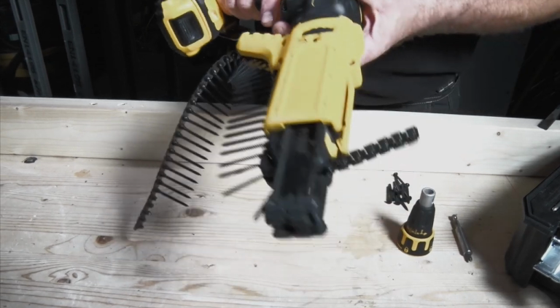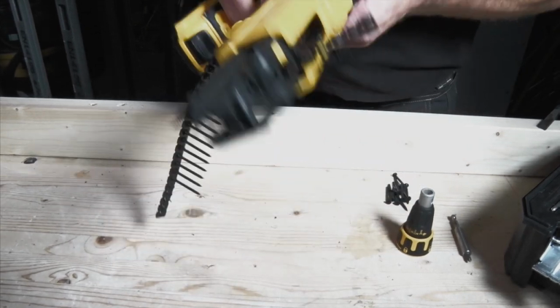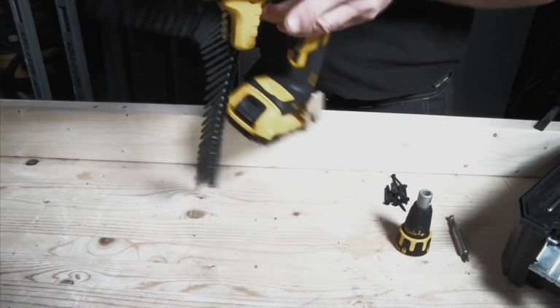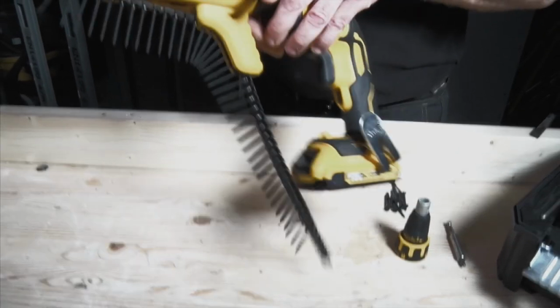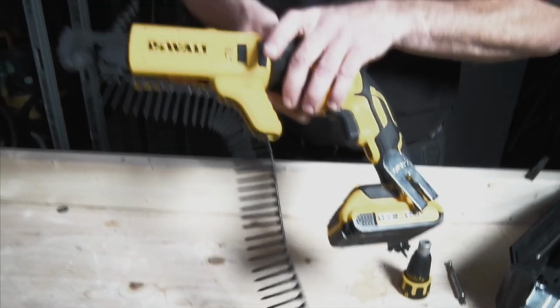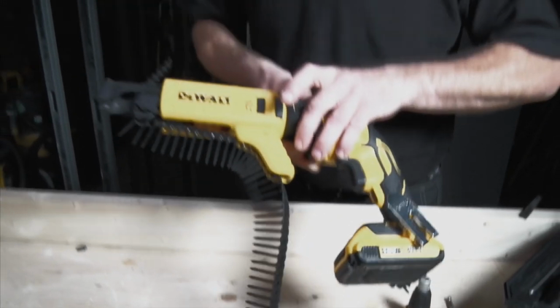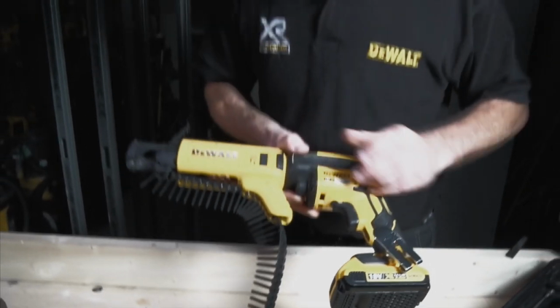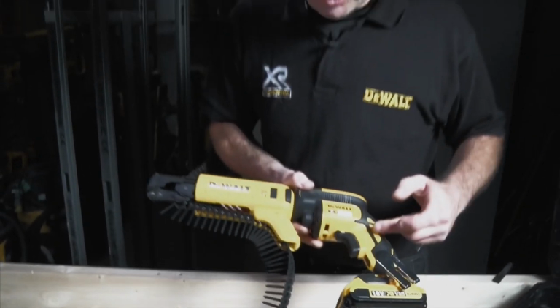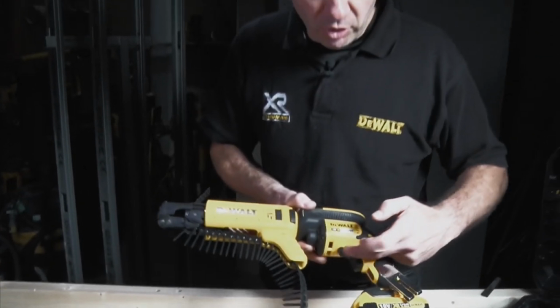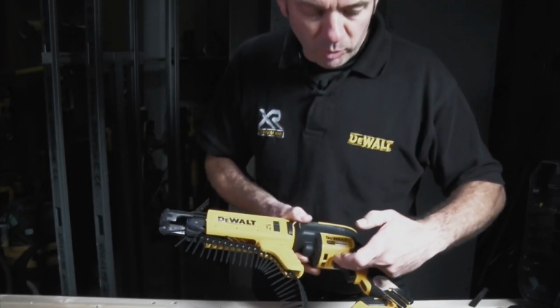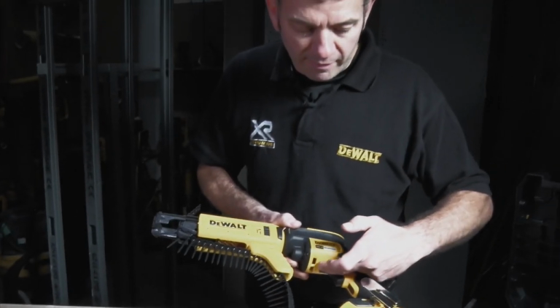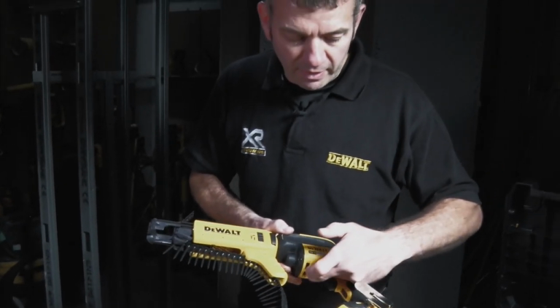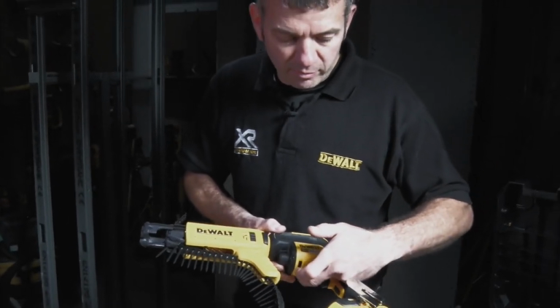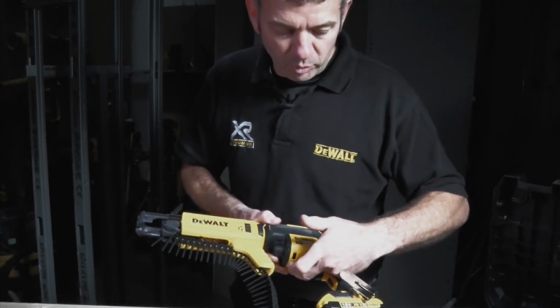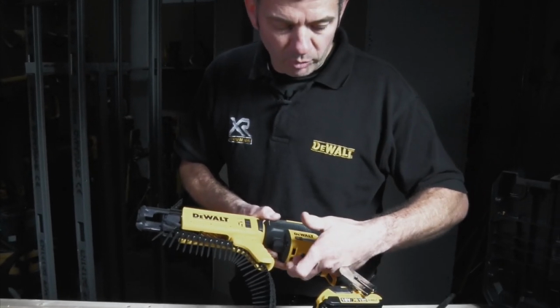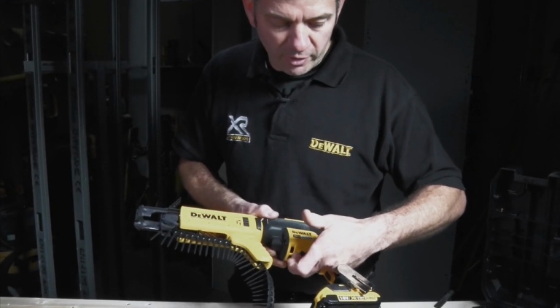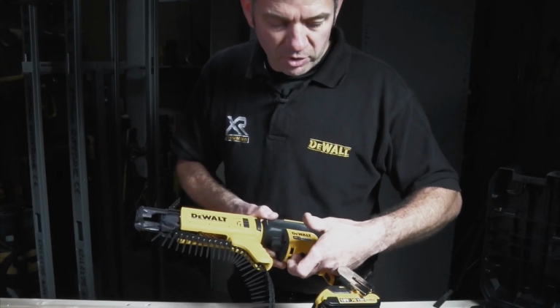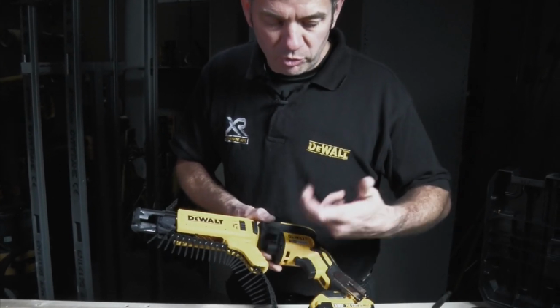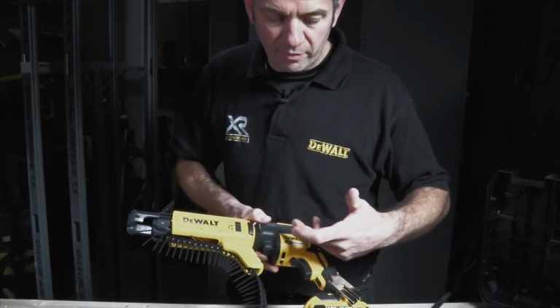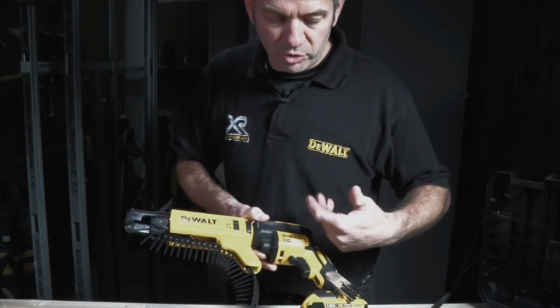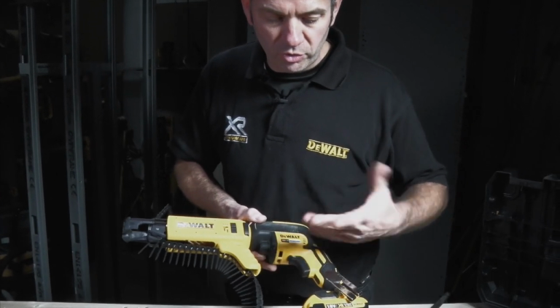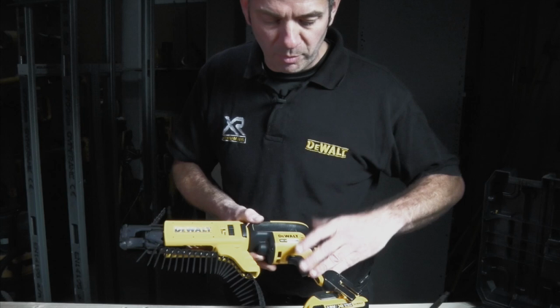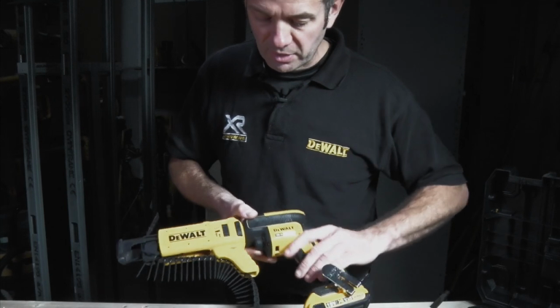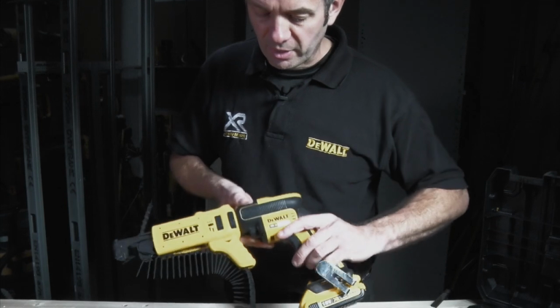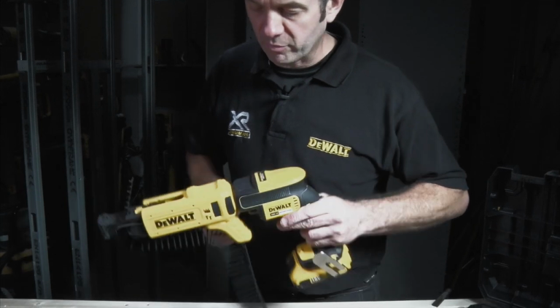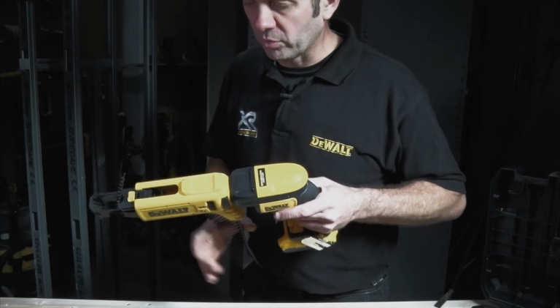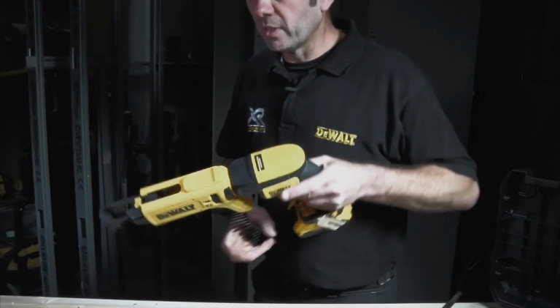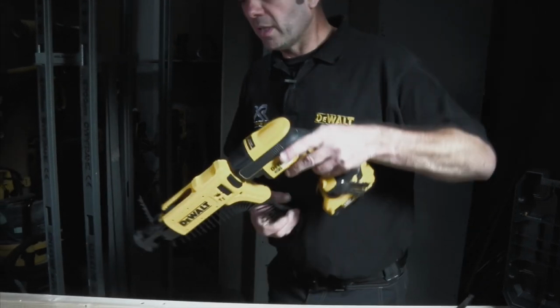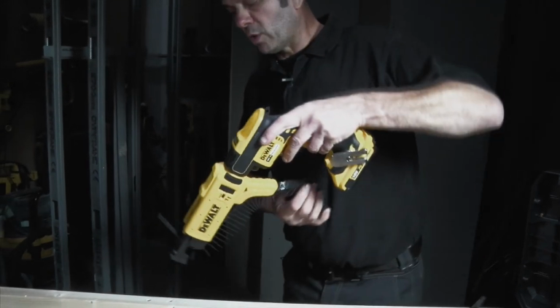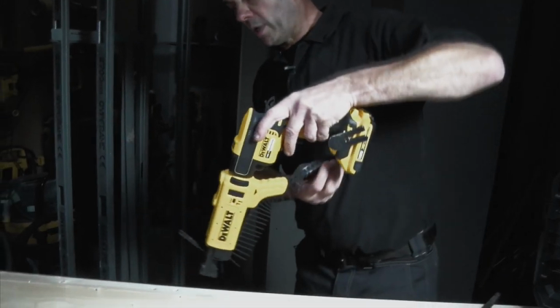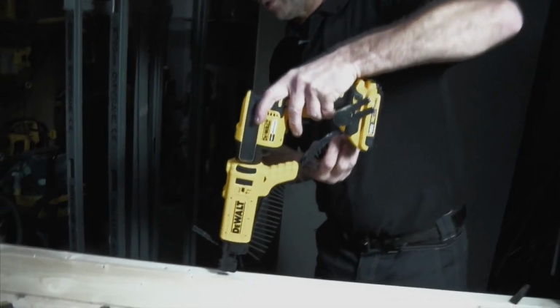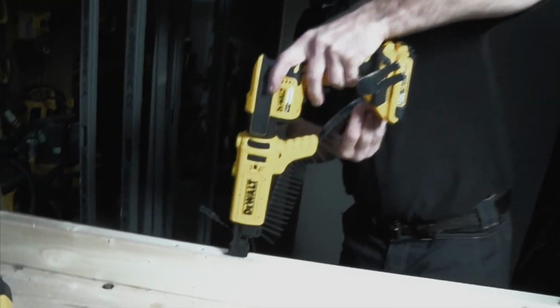After that, make sure you have it in forward or reverse. For driving screws in, we need to go forward, and away we go.